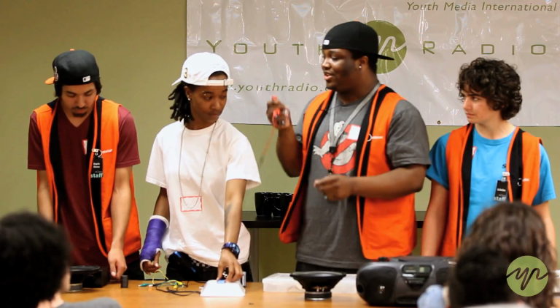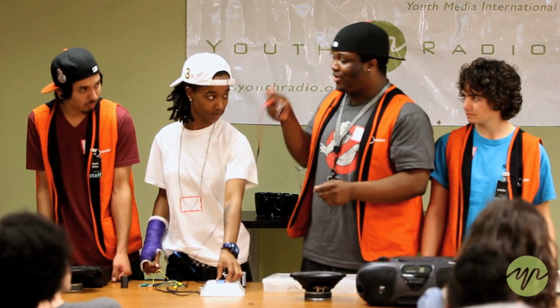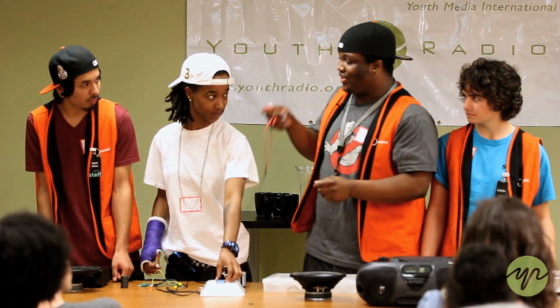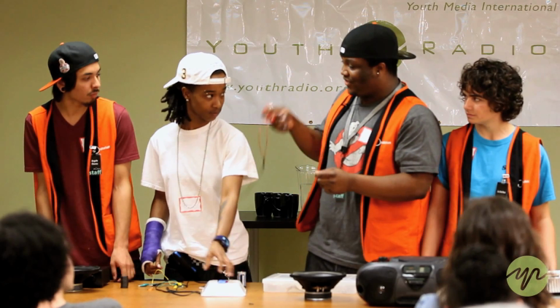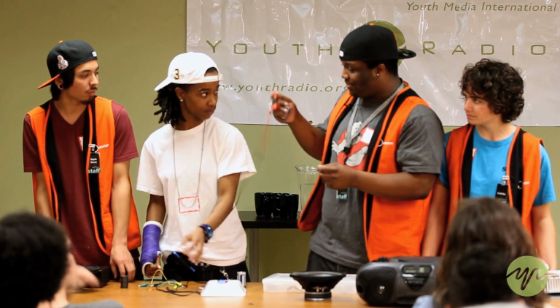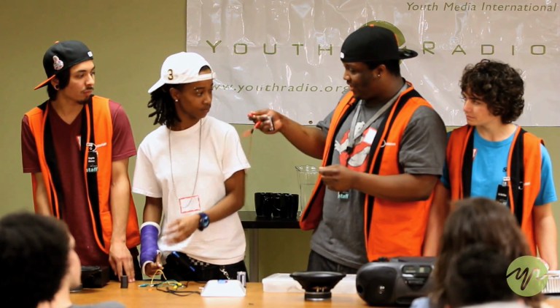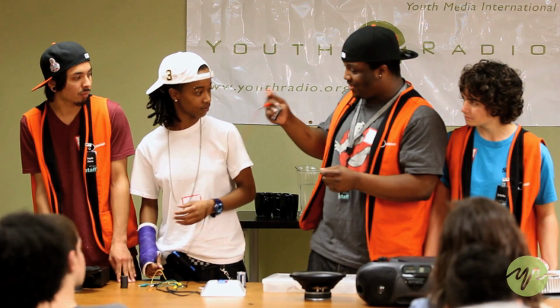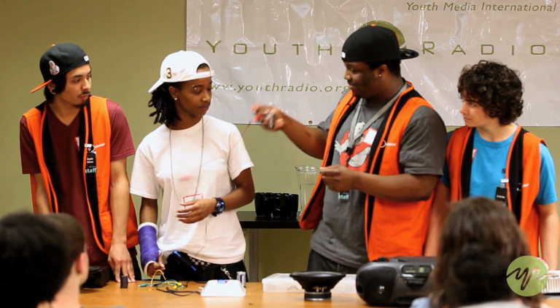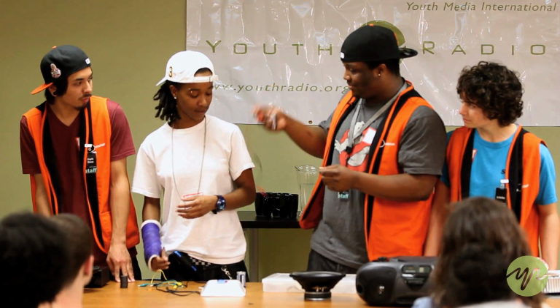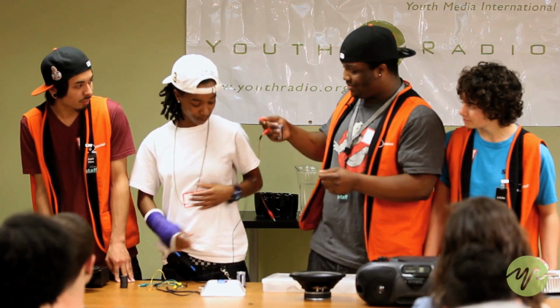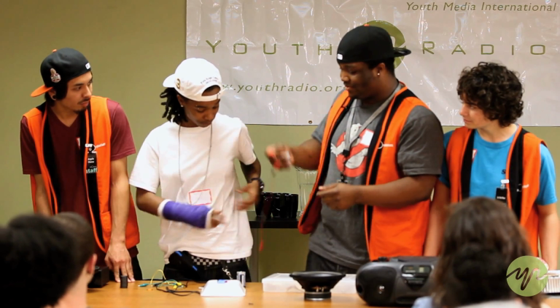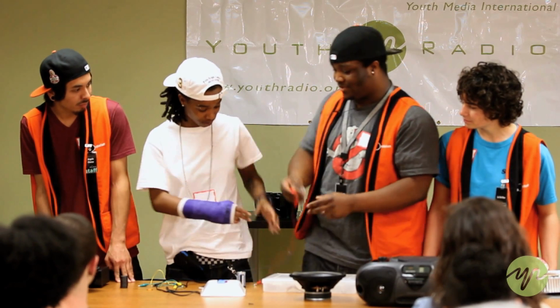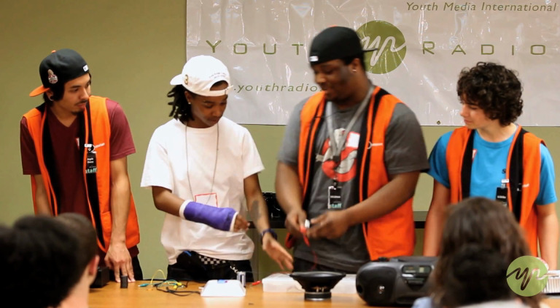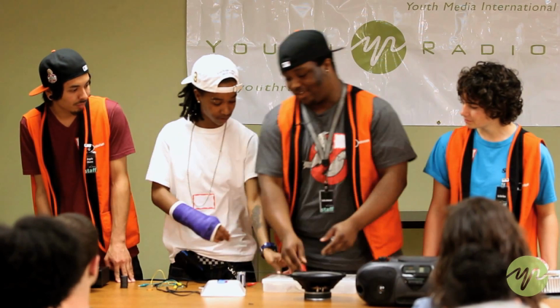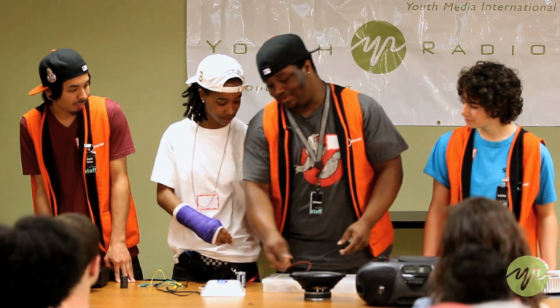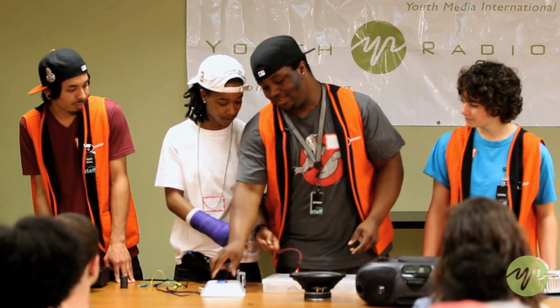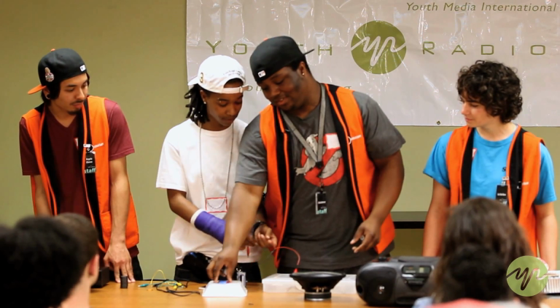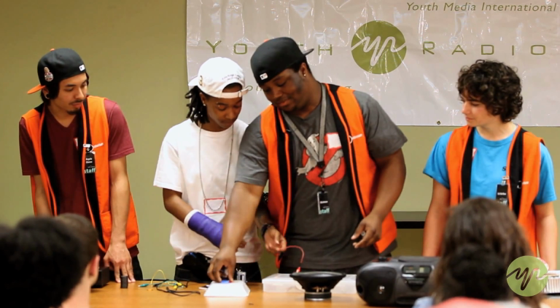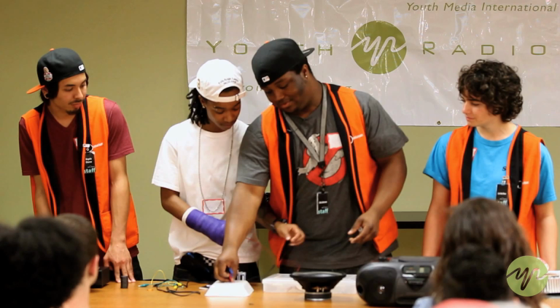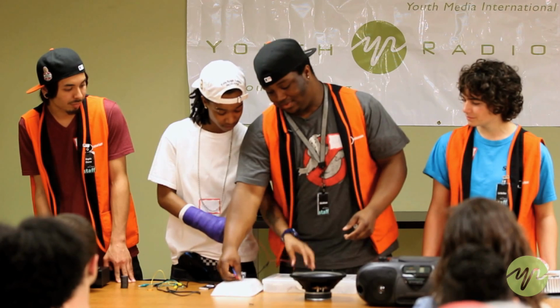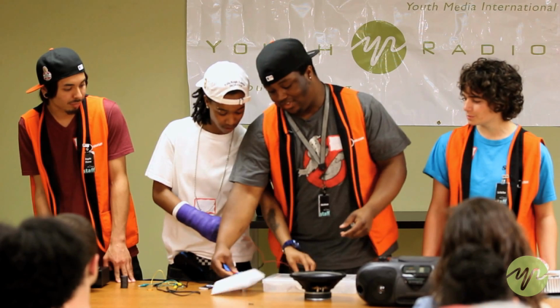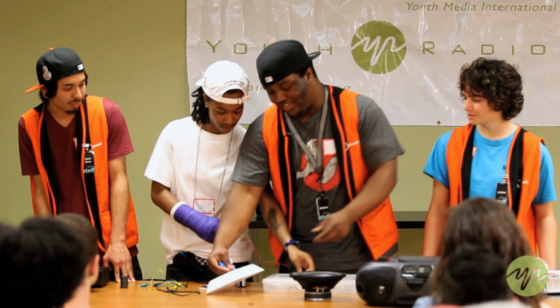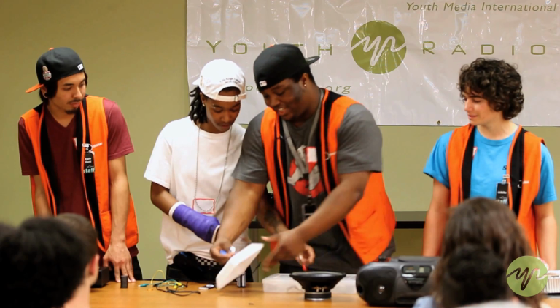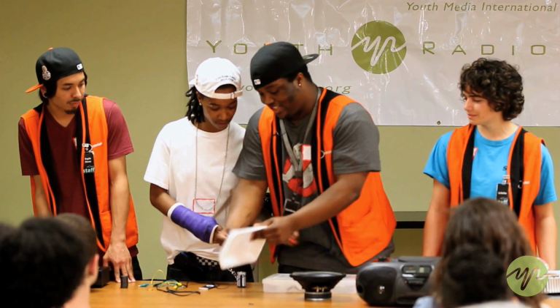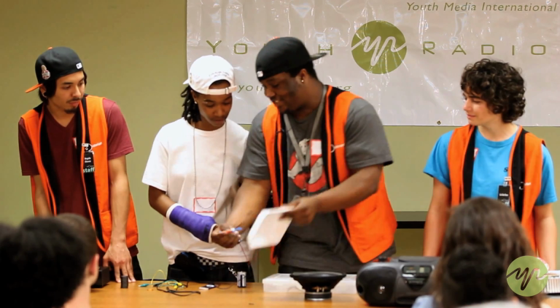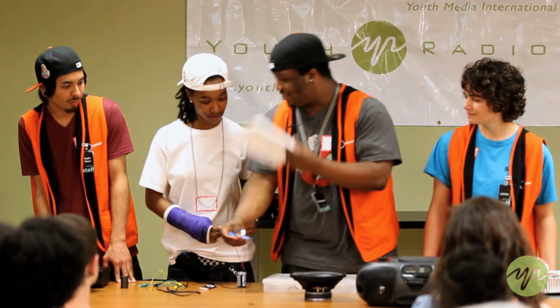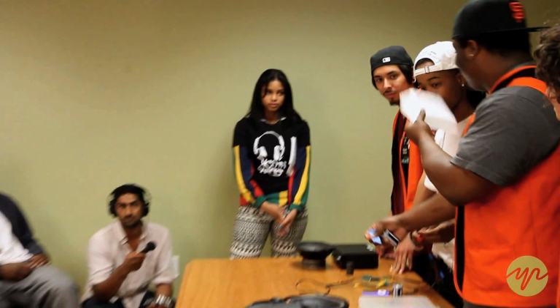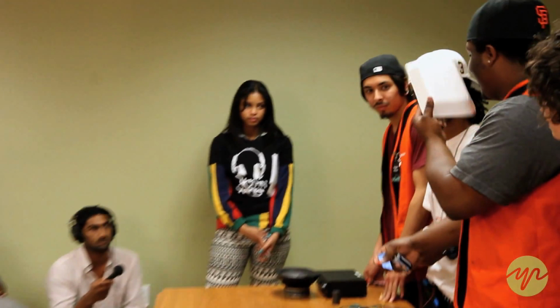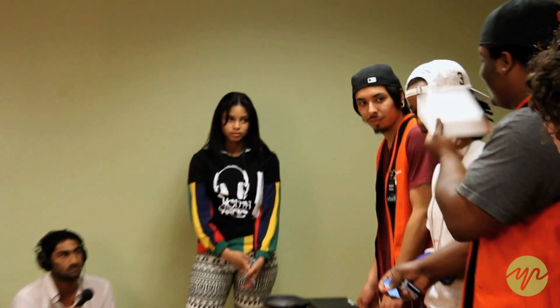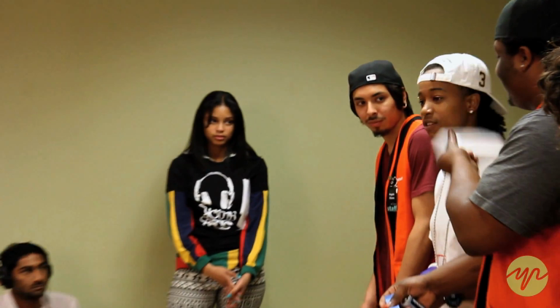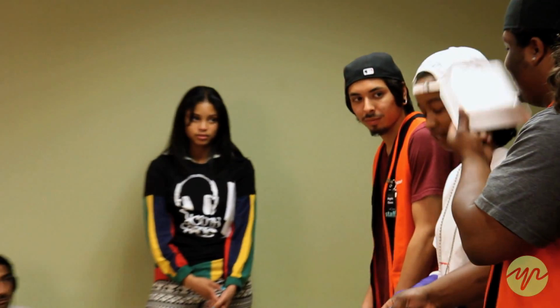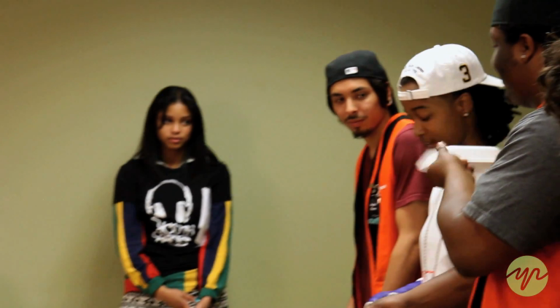Mary, do you feel something right now? Nope. So if I take this — you feel that? Yes.